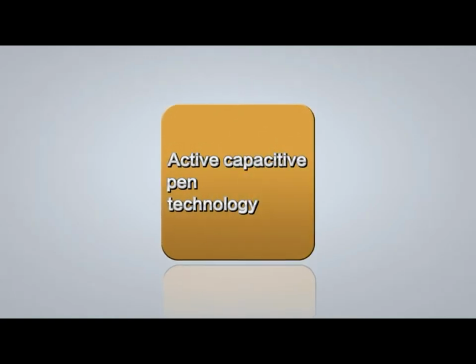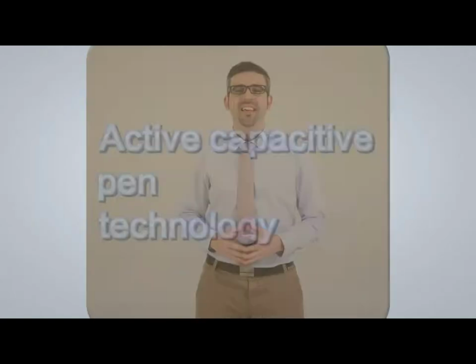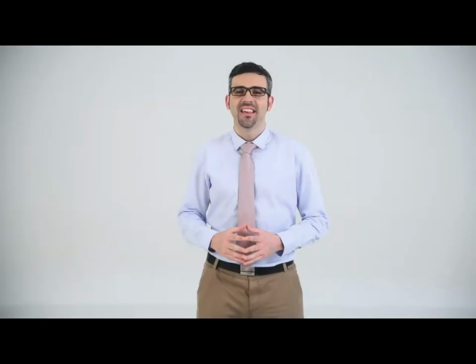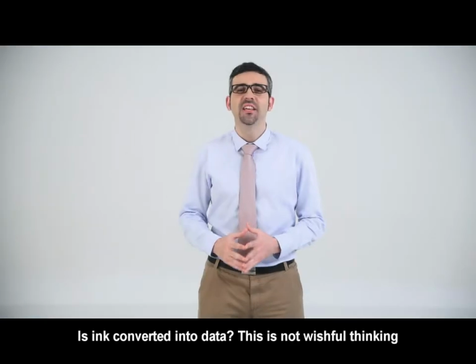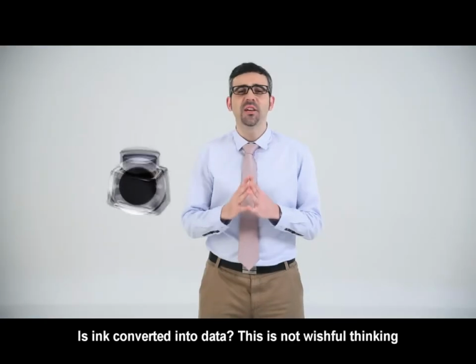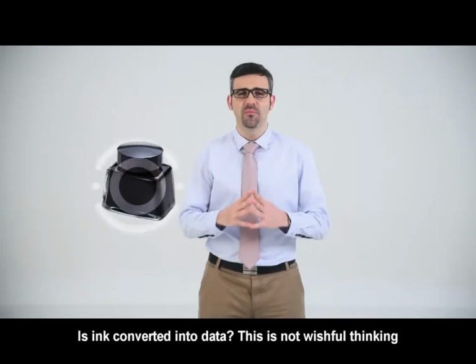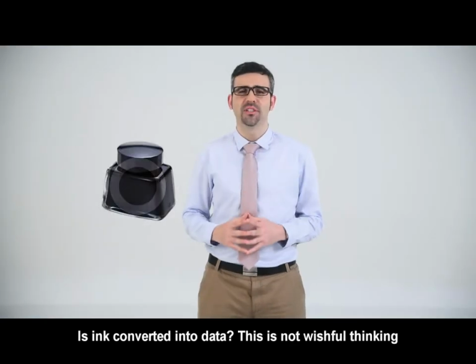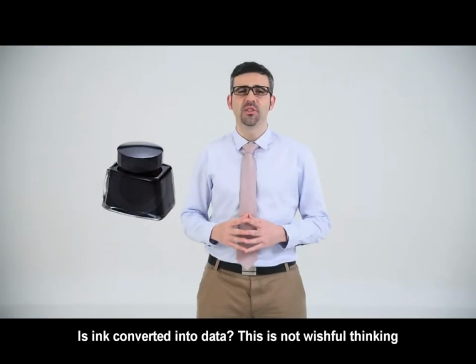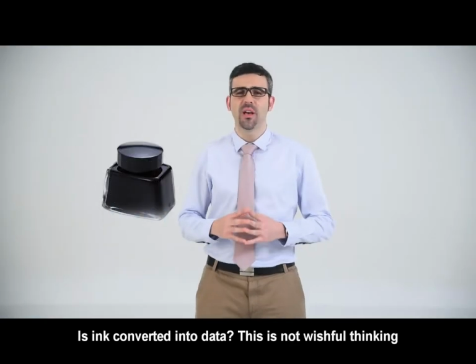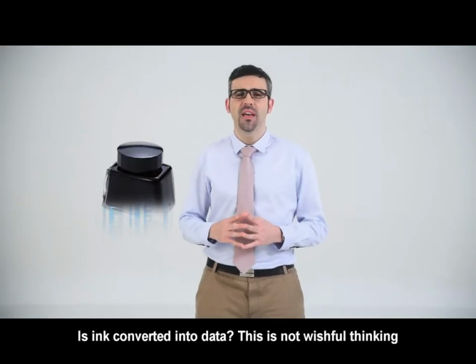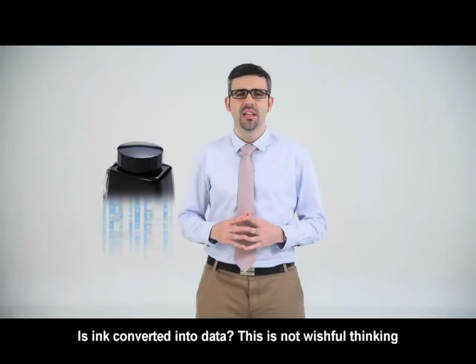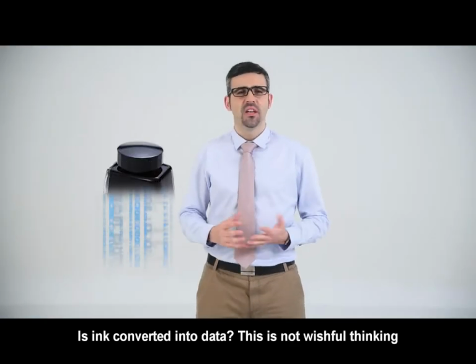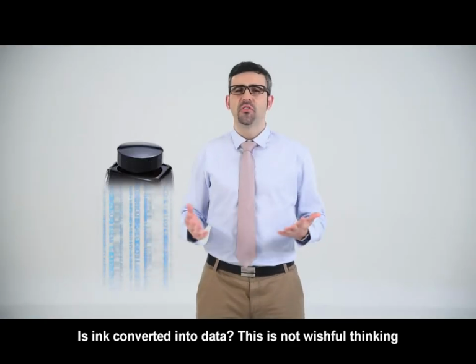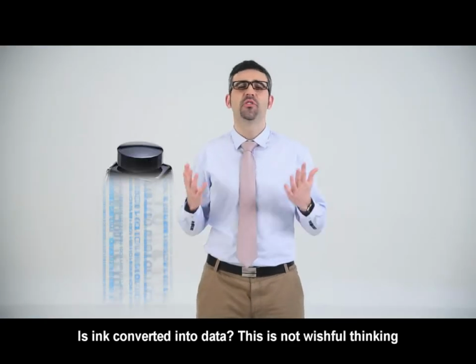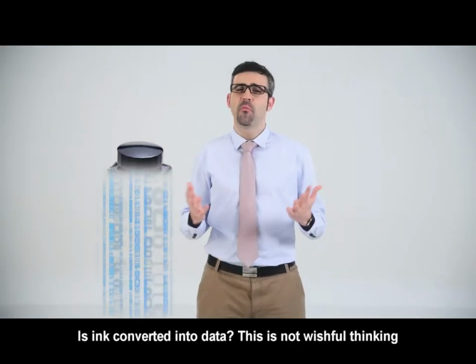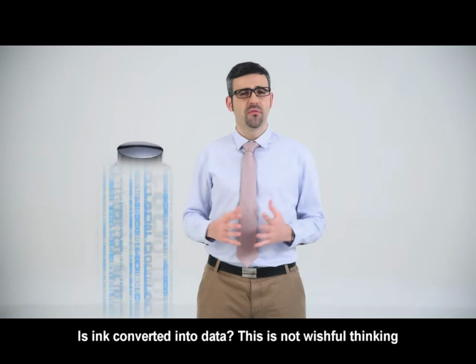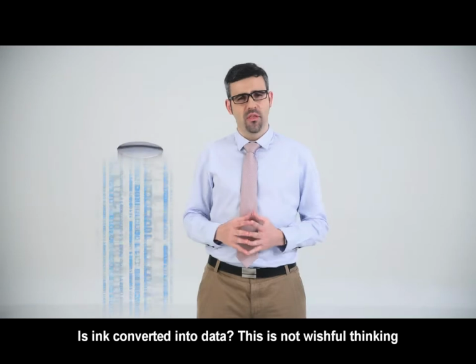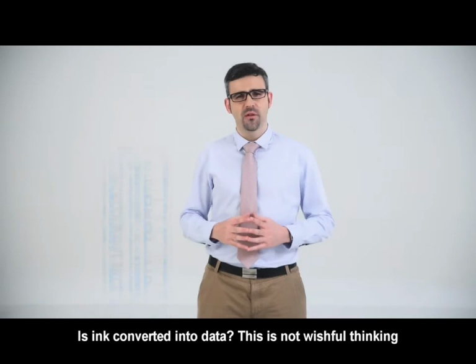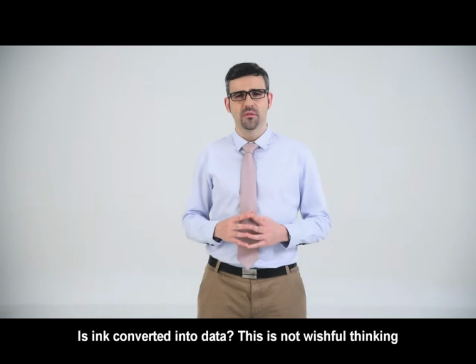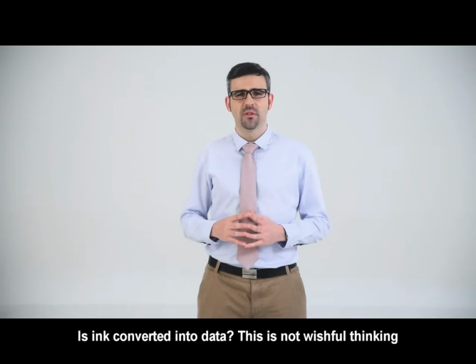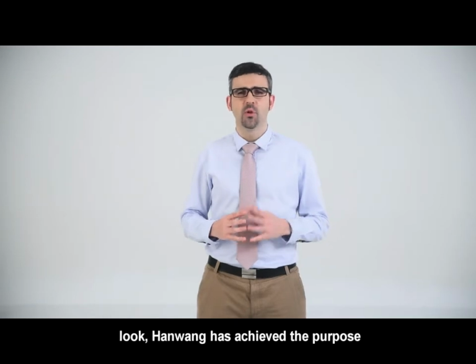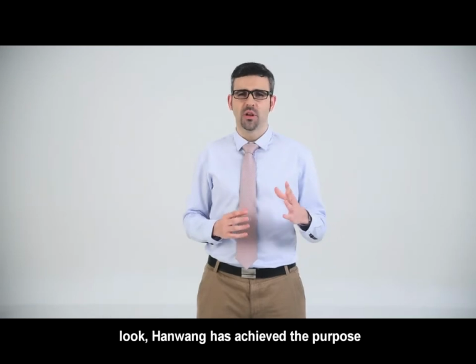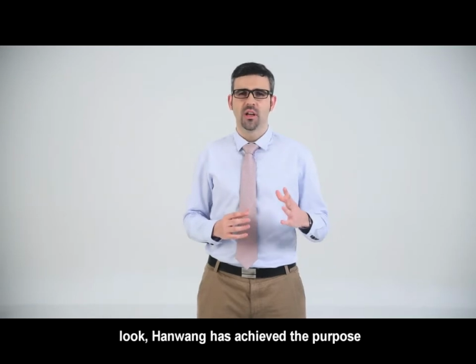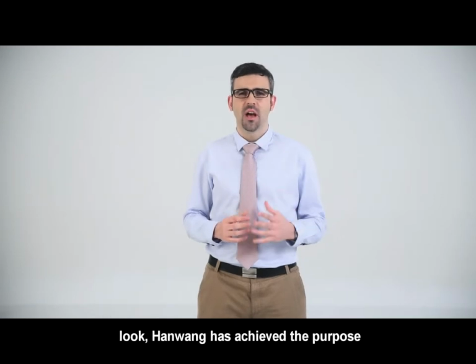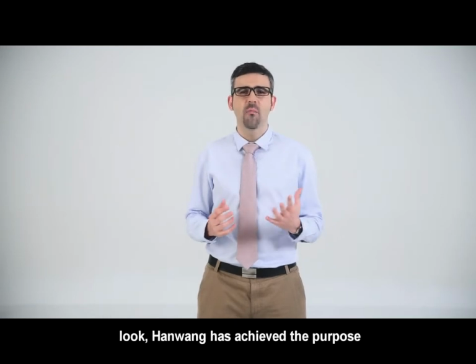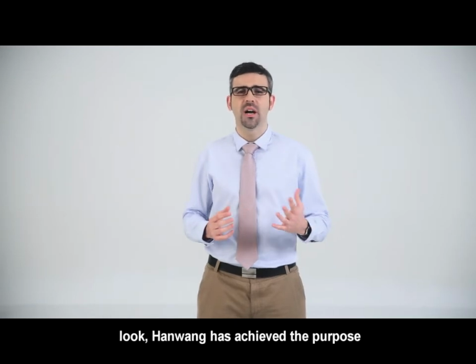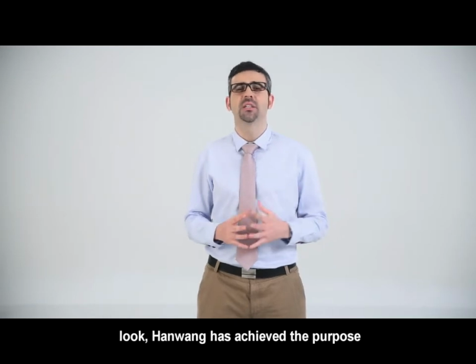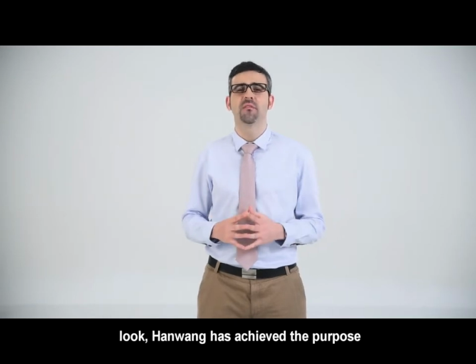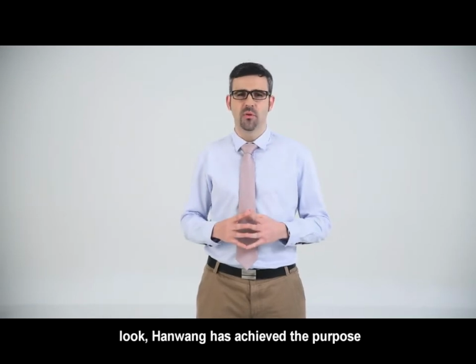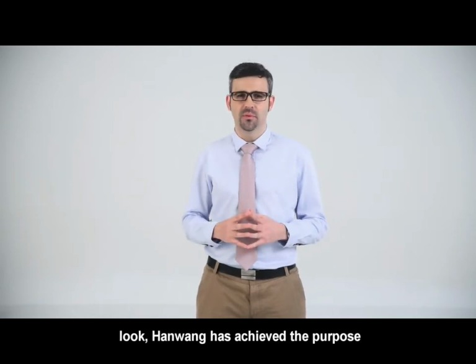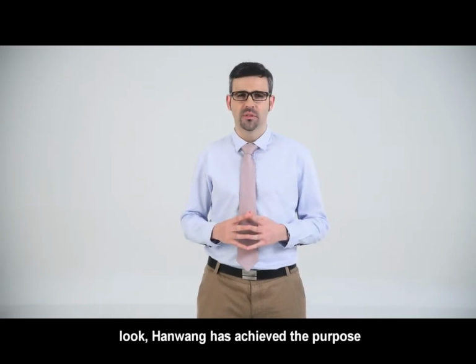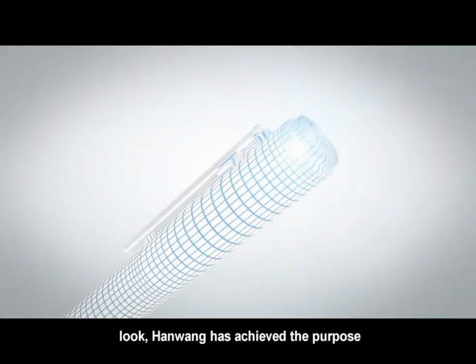Is ink converted into data? This is not wishful thinking. Hanwang has achieved this purpose.